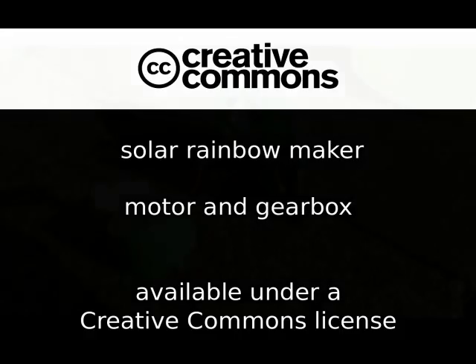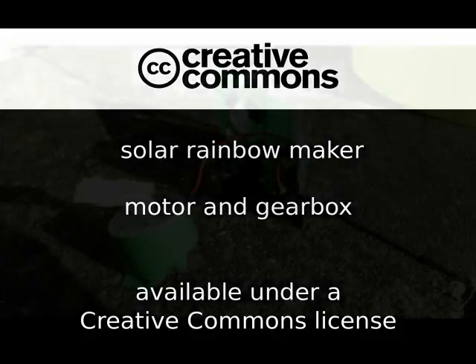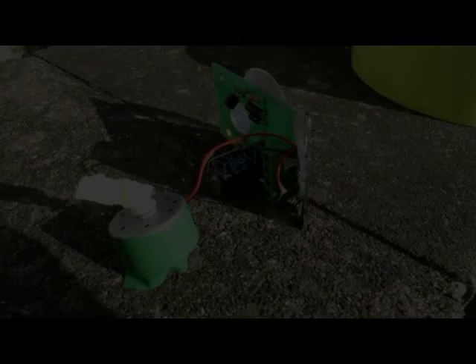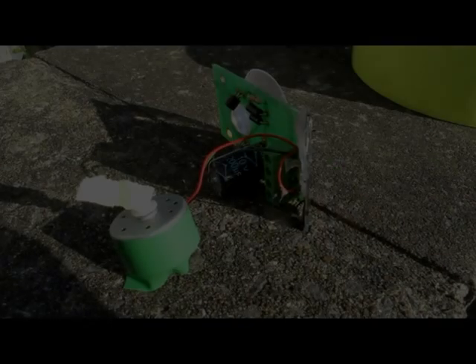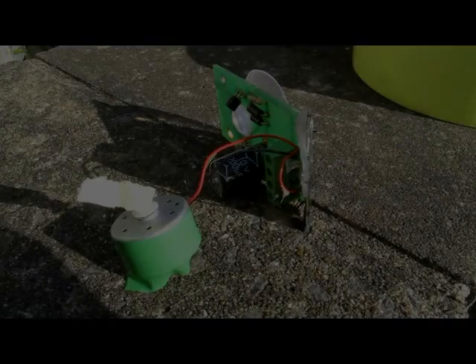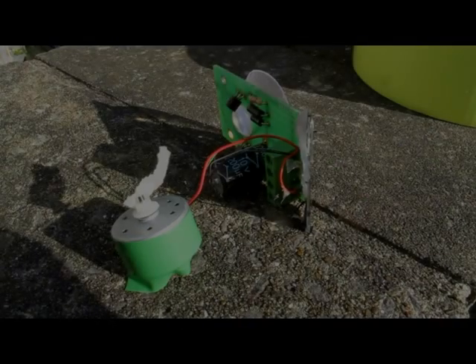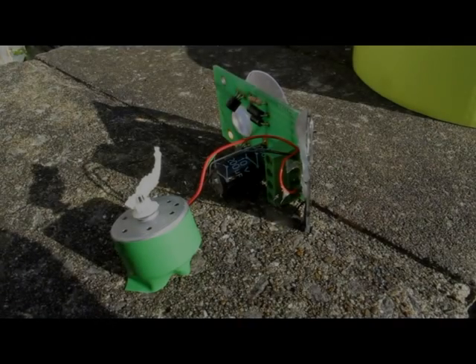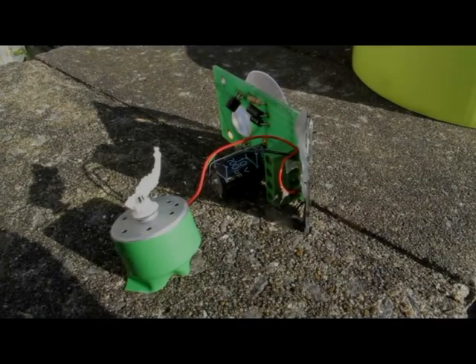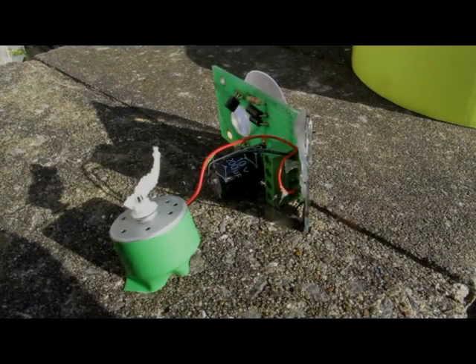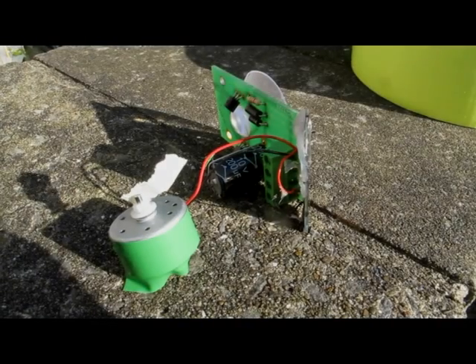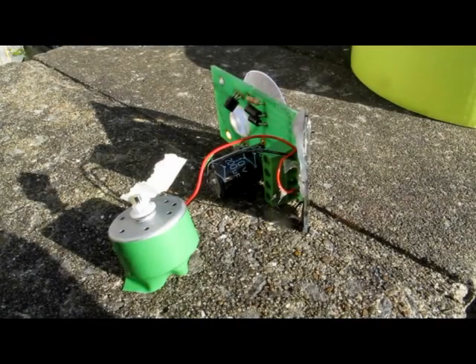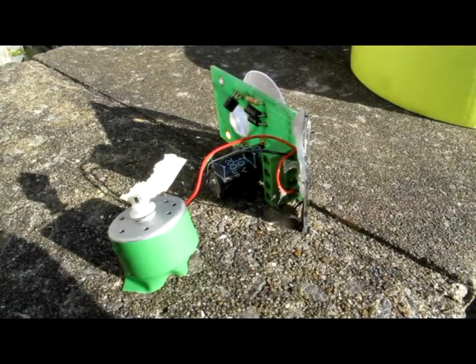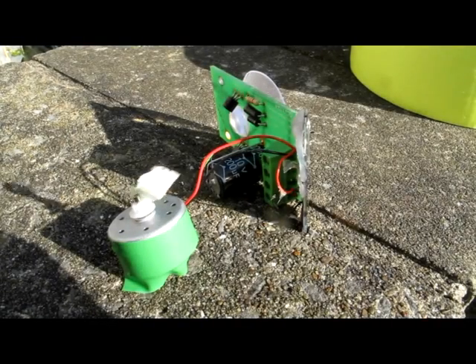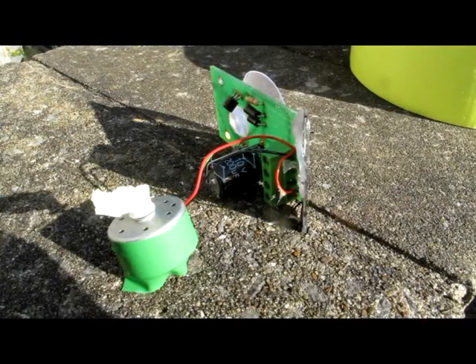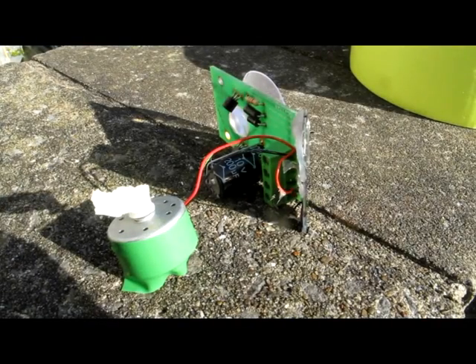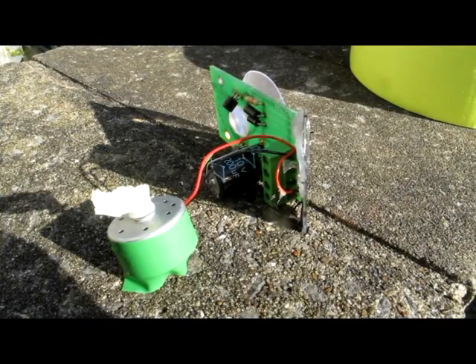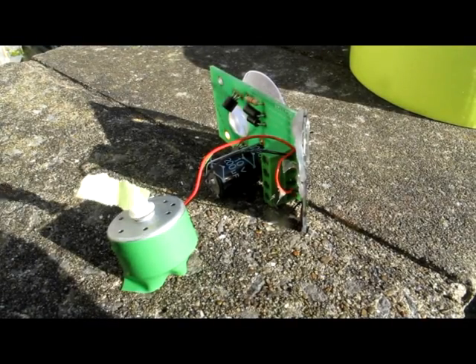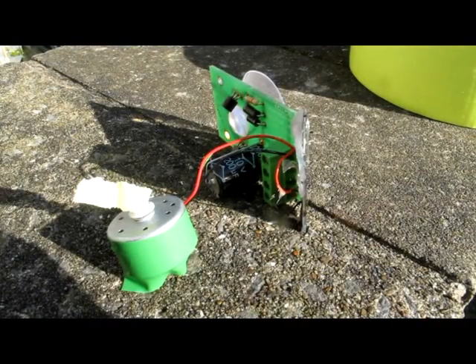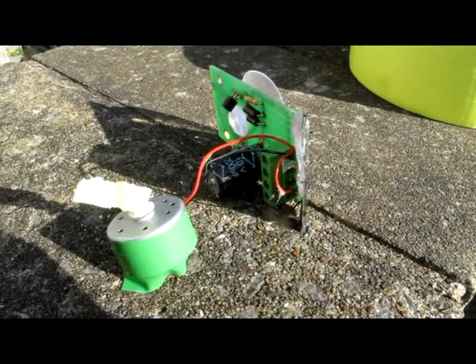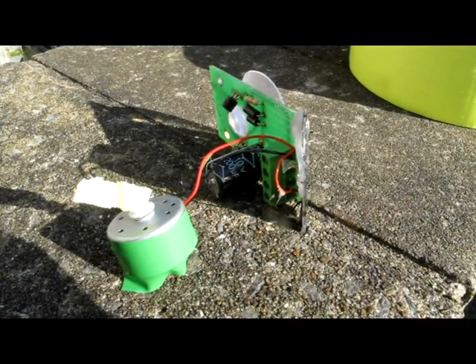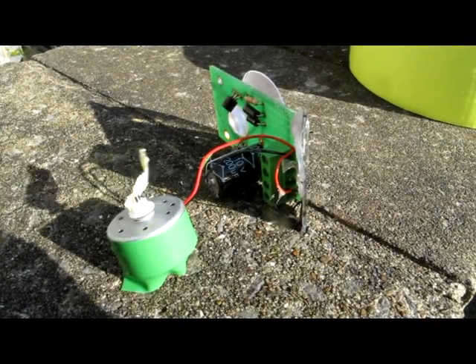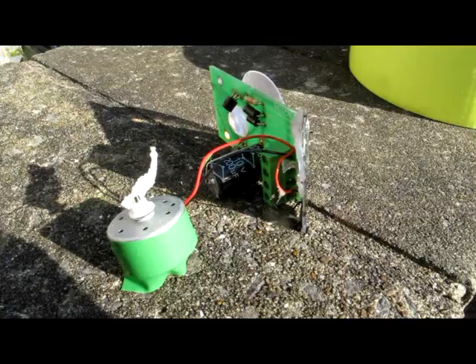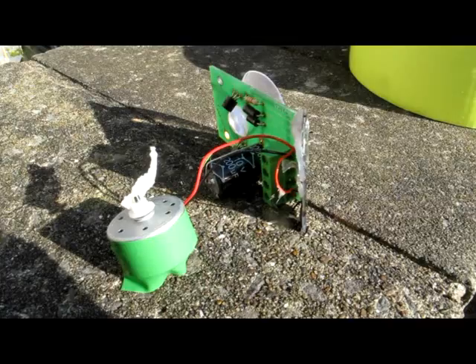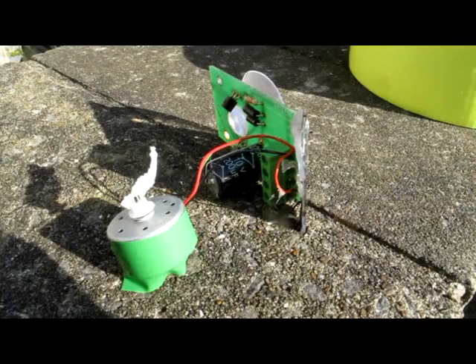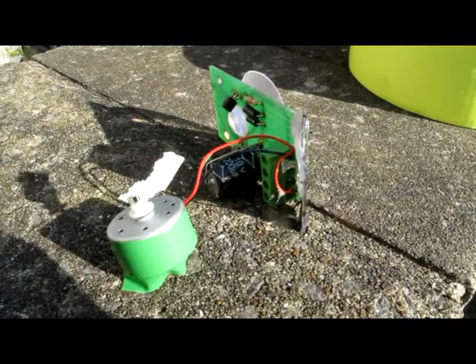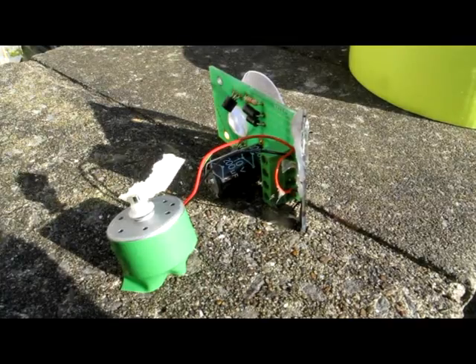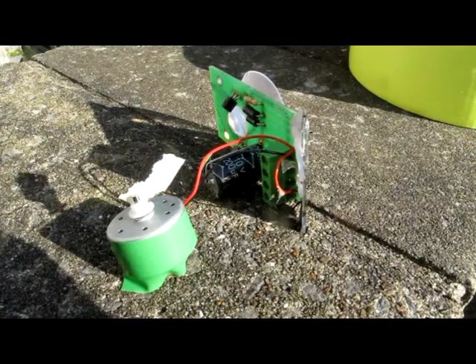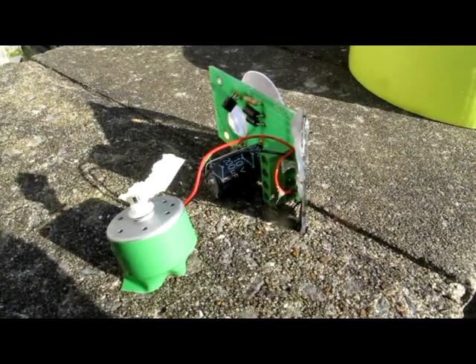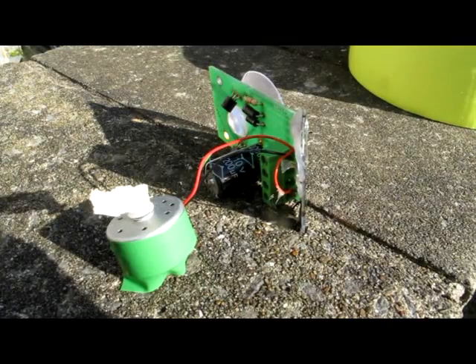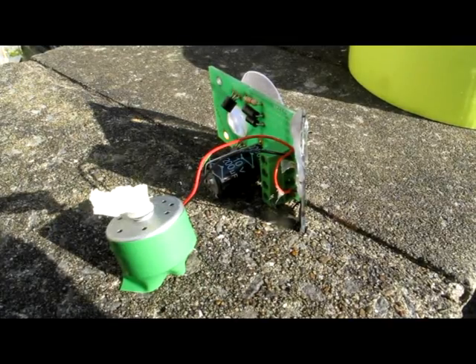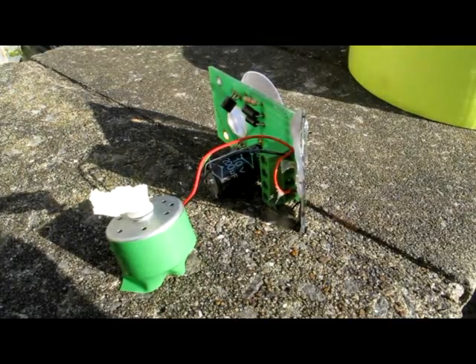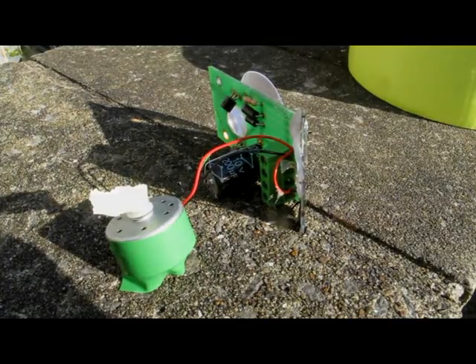In bright sunlight the motor should be kicking around like this. If it isn't happening then the electronics are broken.